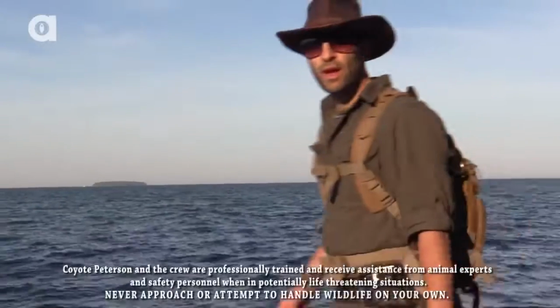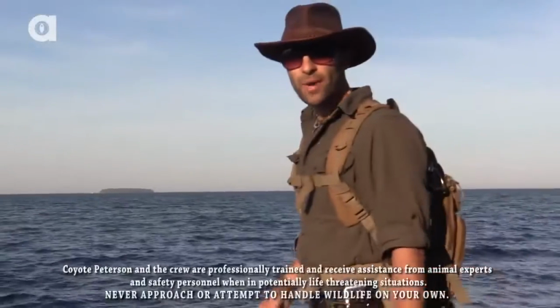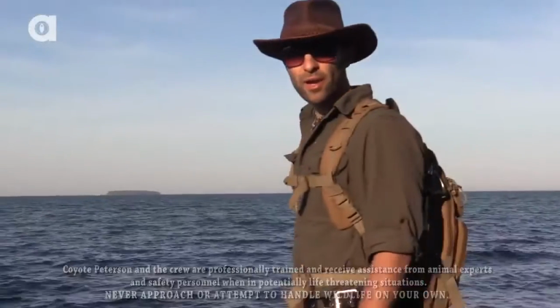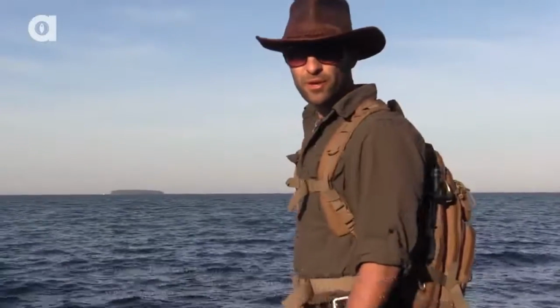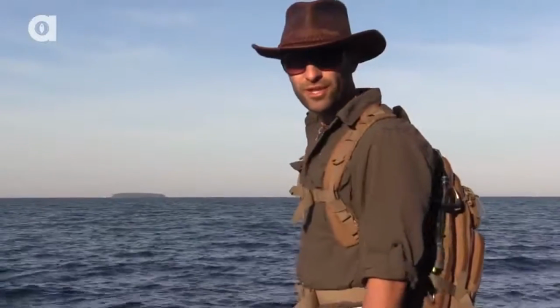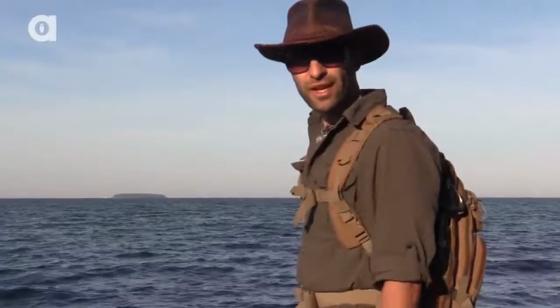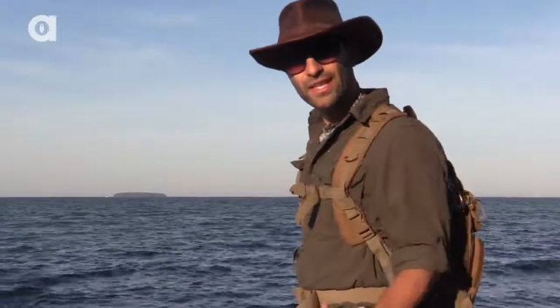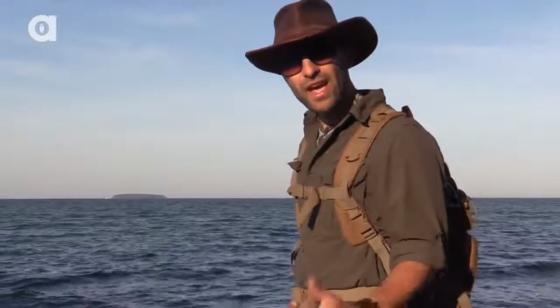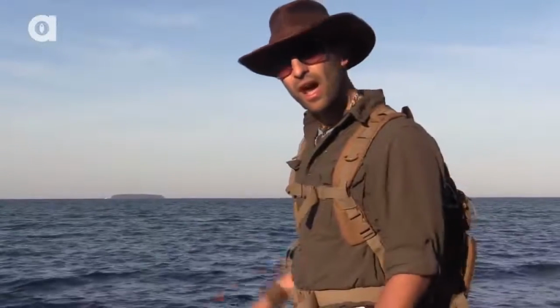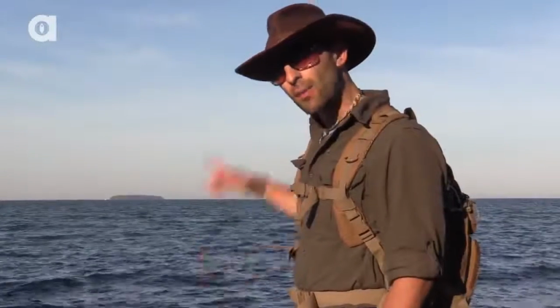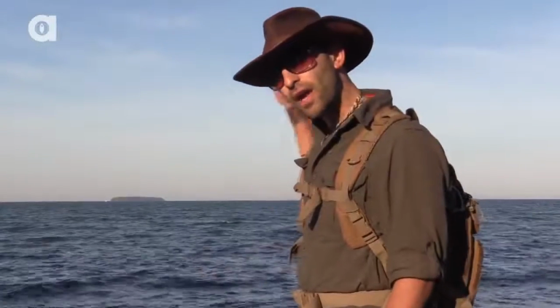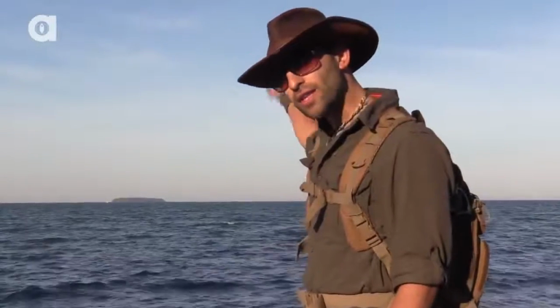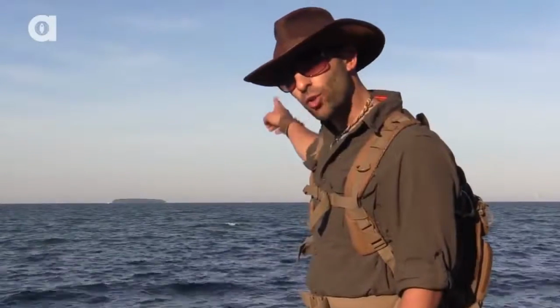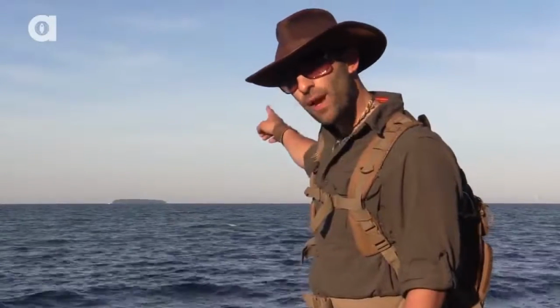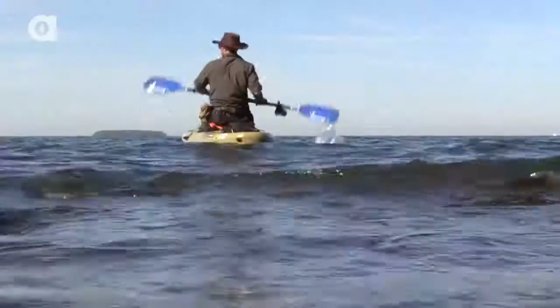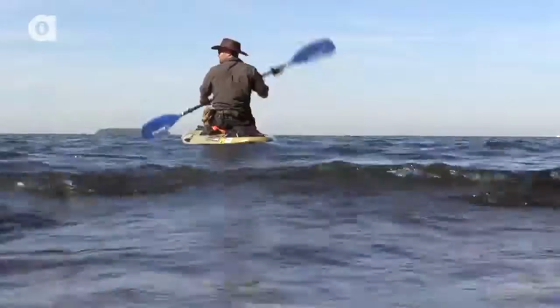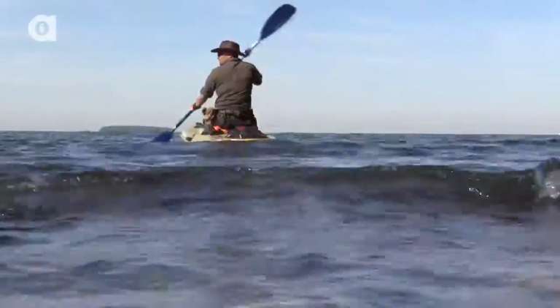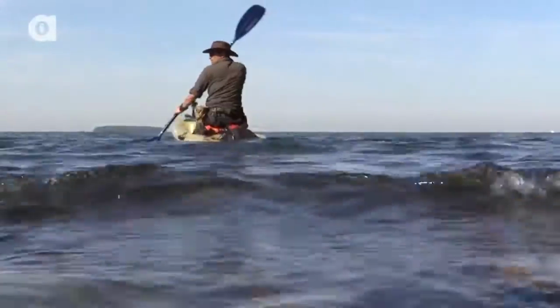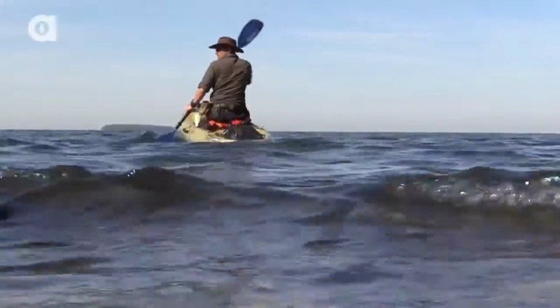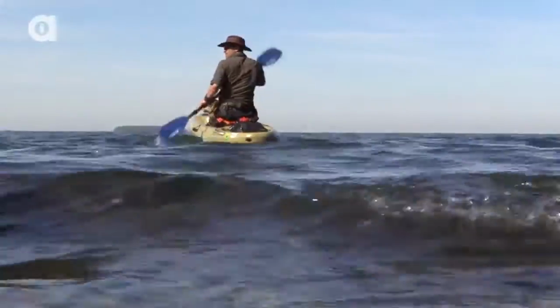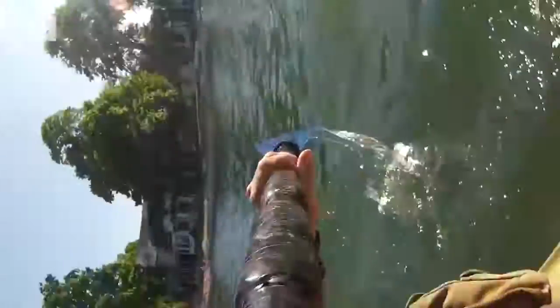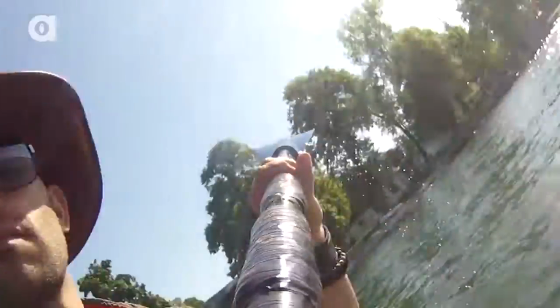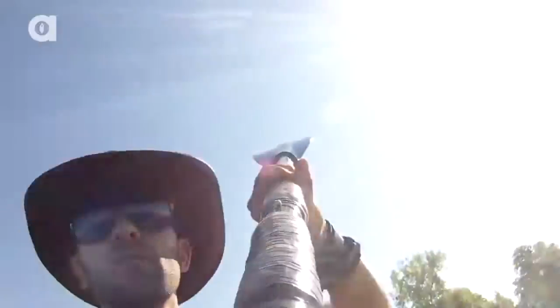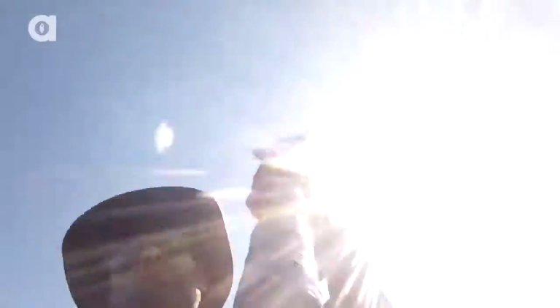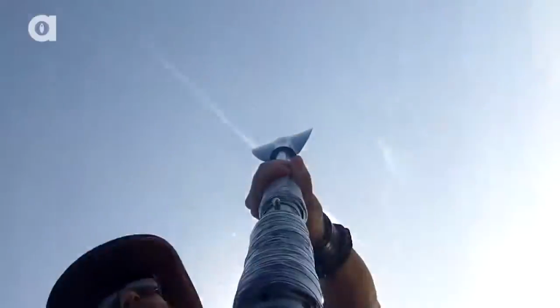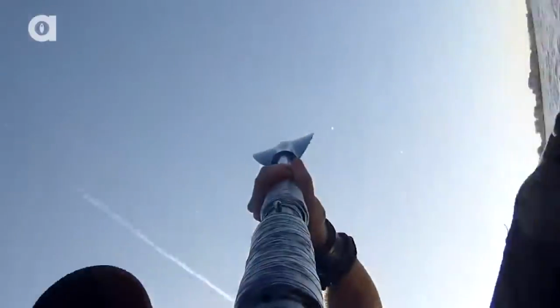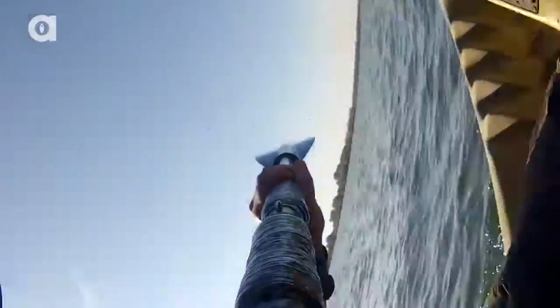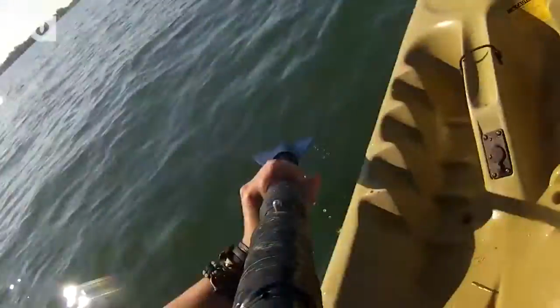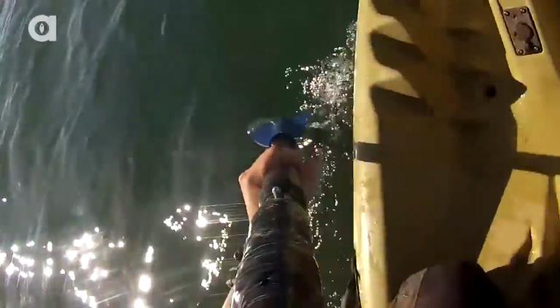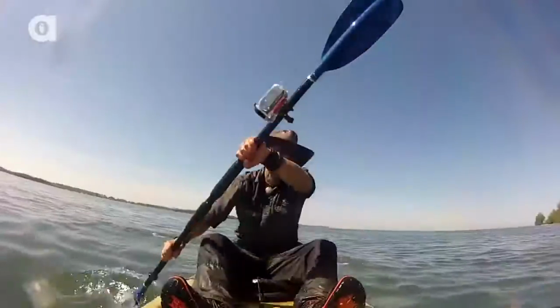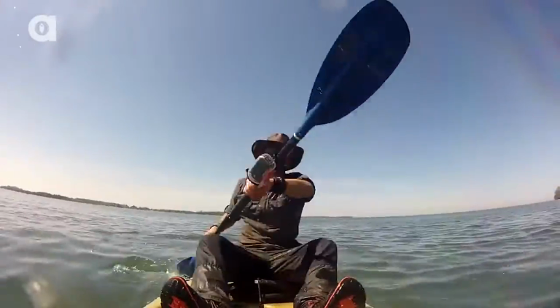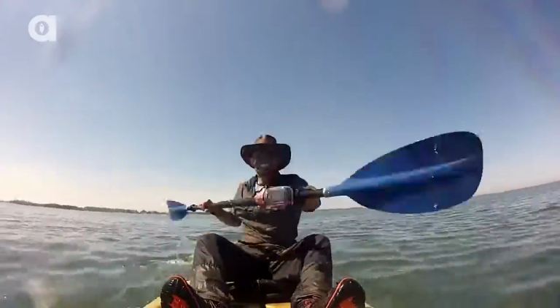I'm Coyote Peterson, and today I'm going to kayak to North Bass Island to show you one of the rarest reptiles on the planet, the Lake Erie water snake.